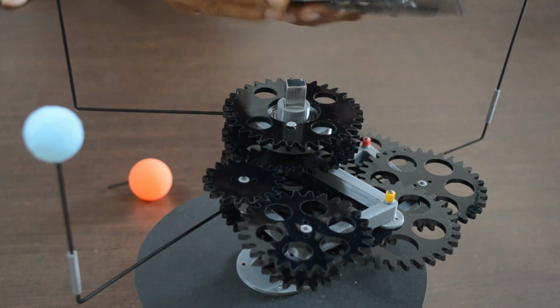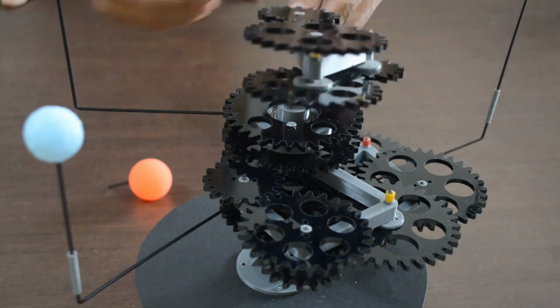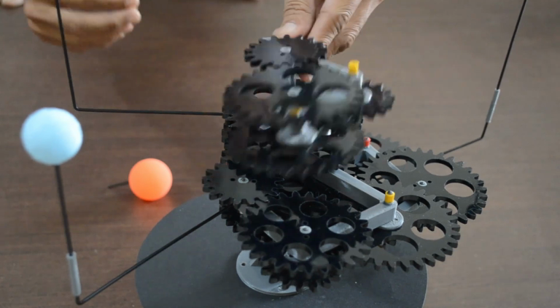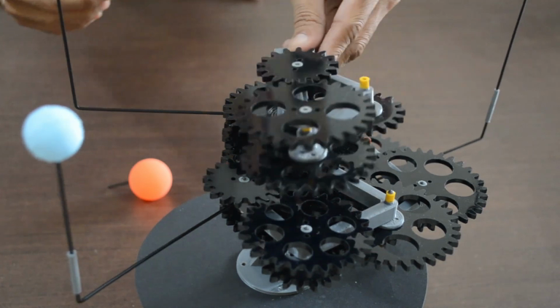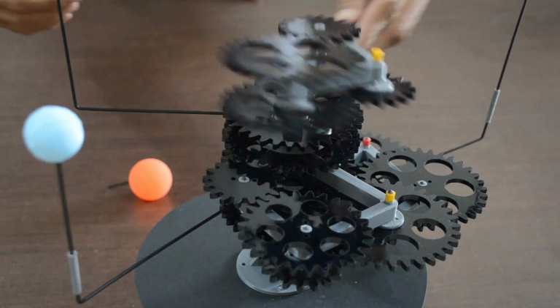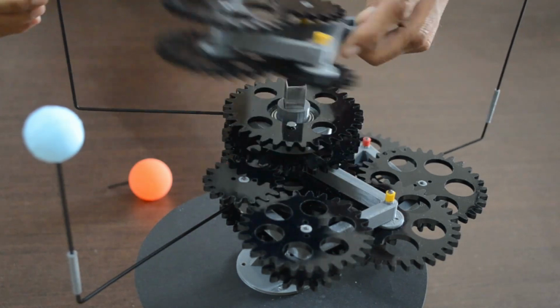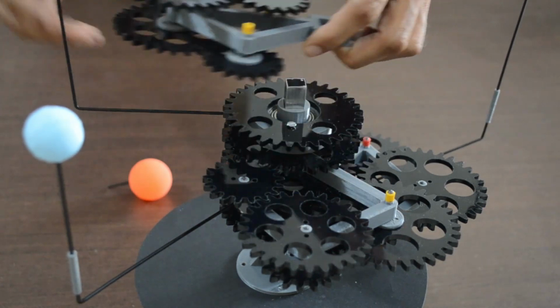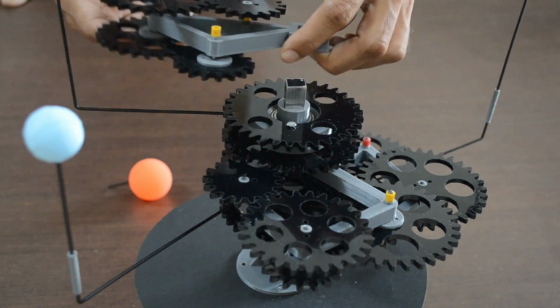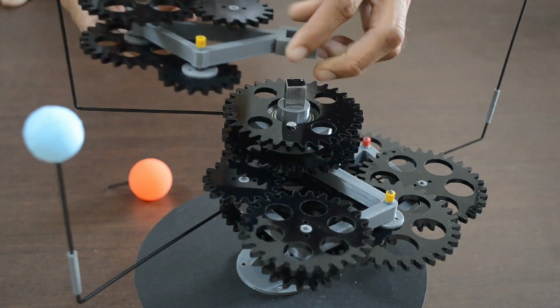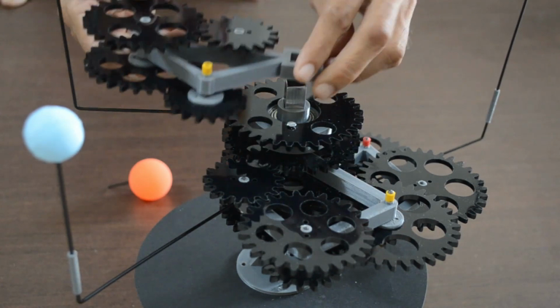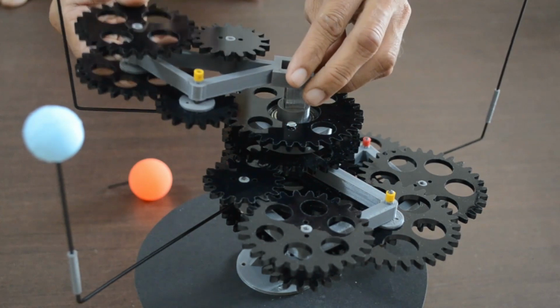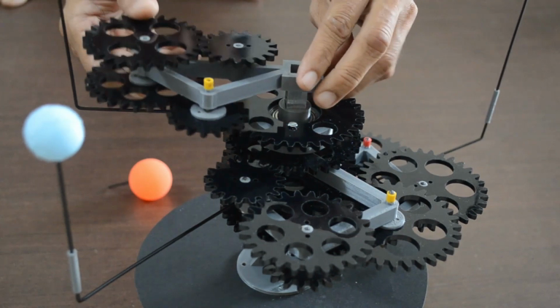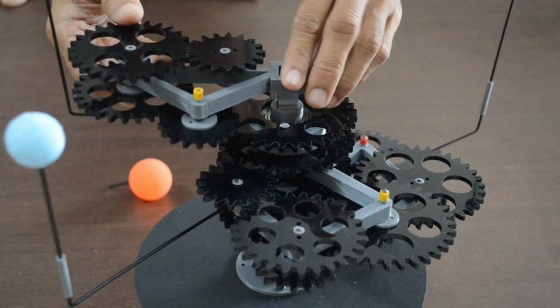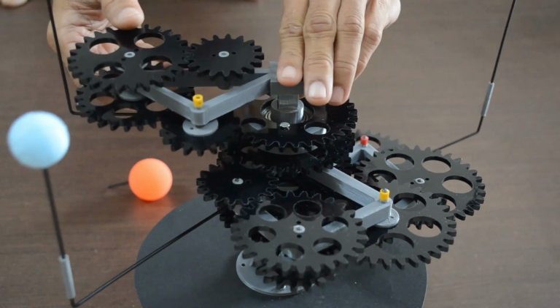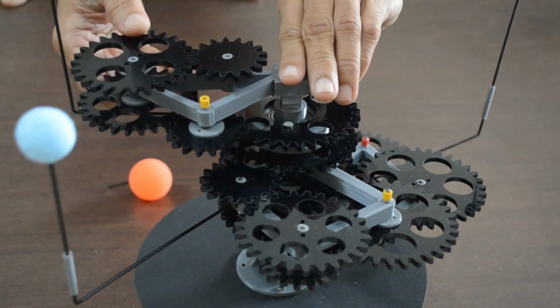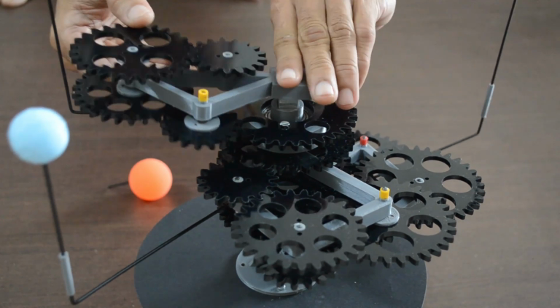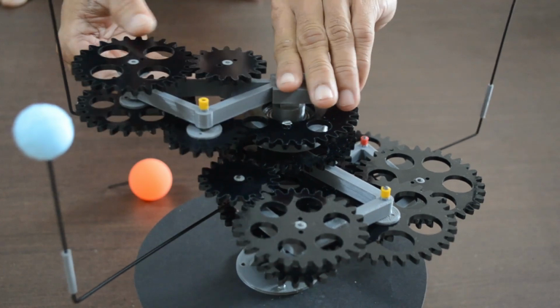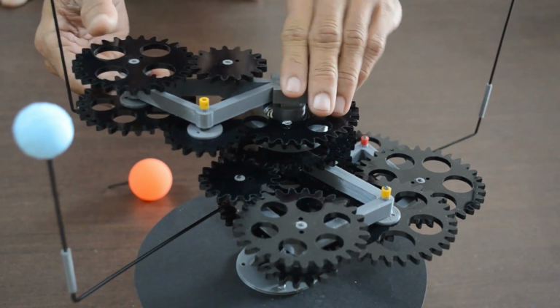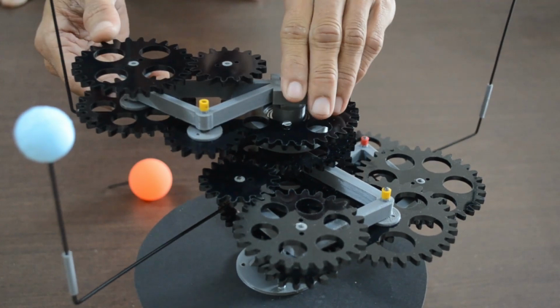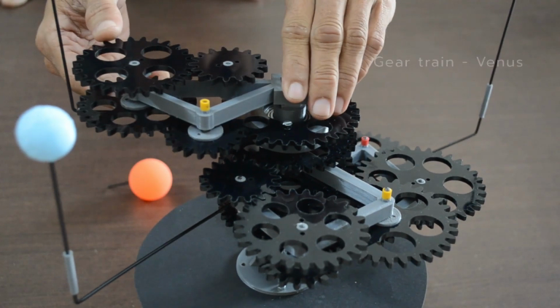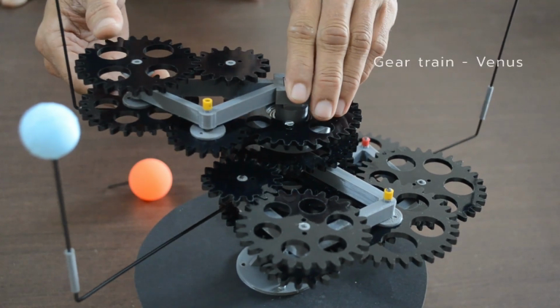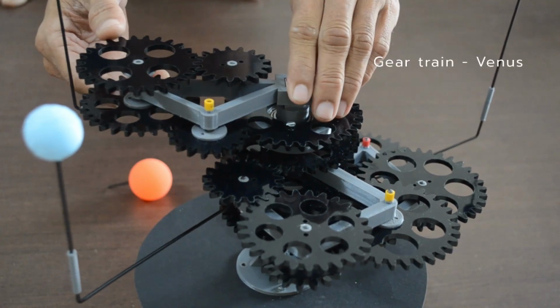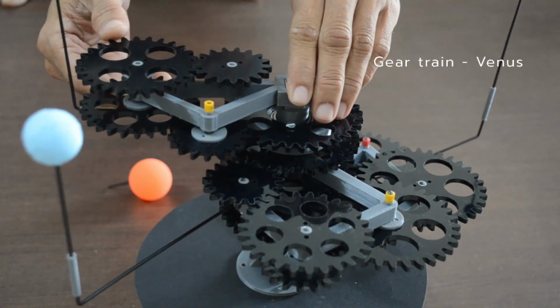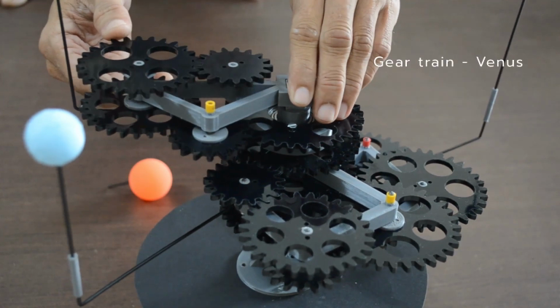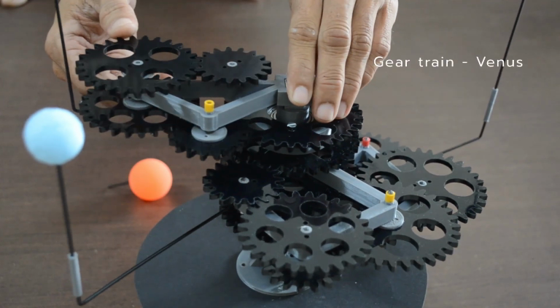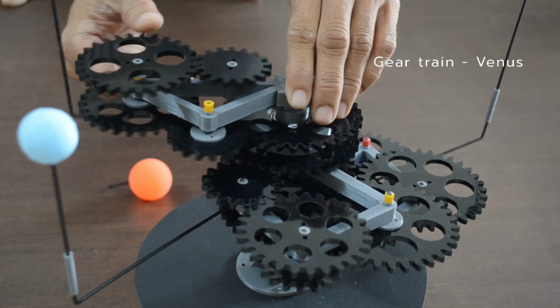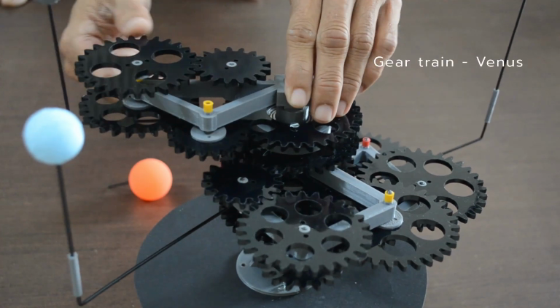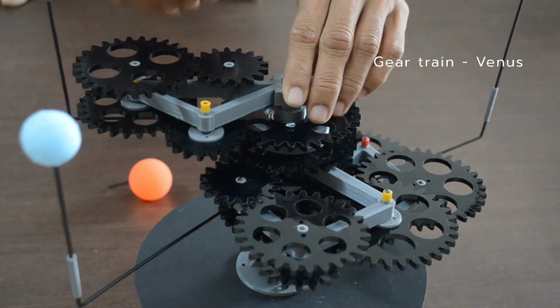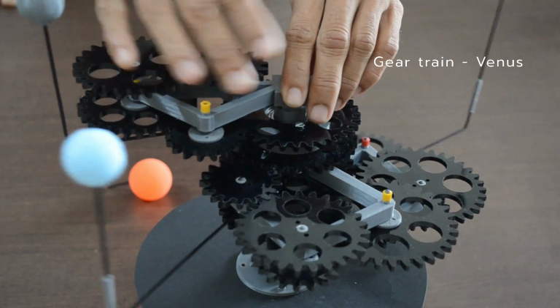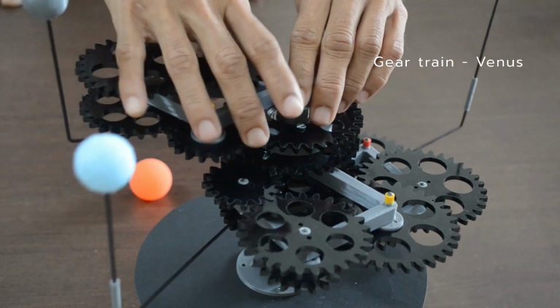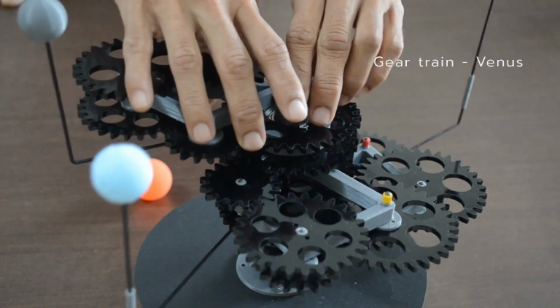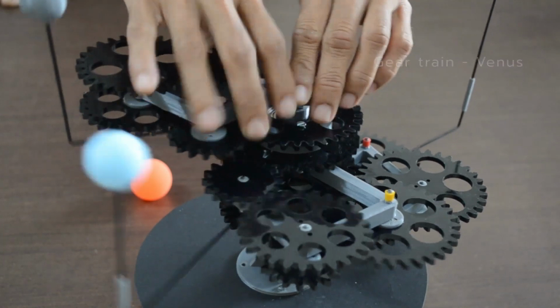To distribute load evenly, the bases are placed 90 degrees apart.